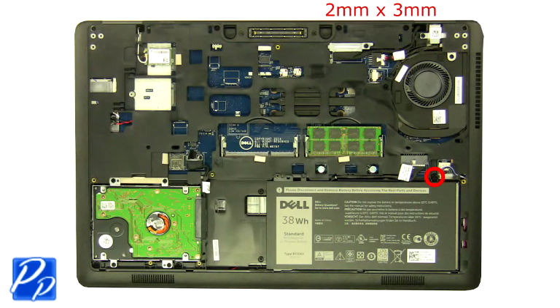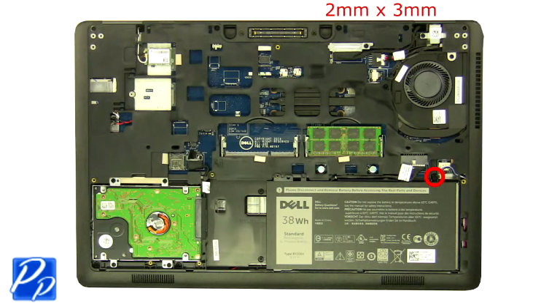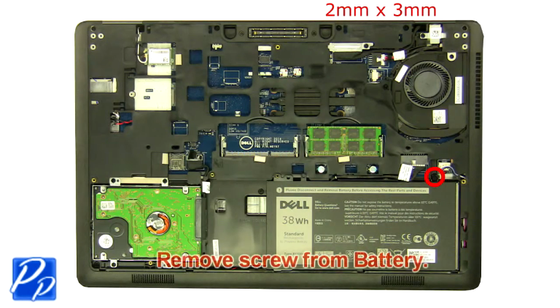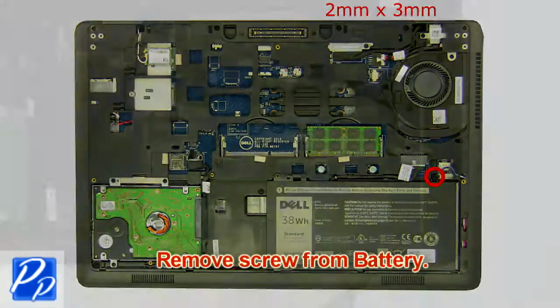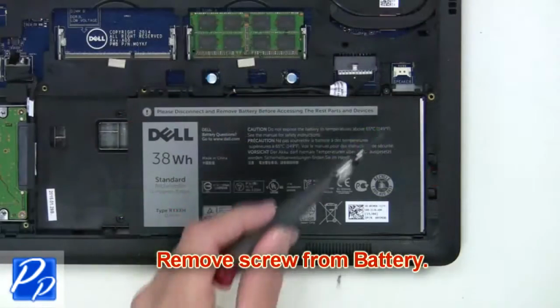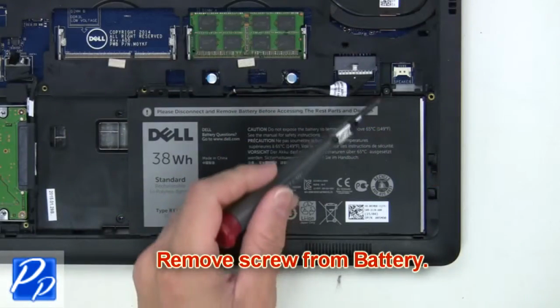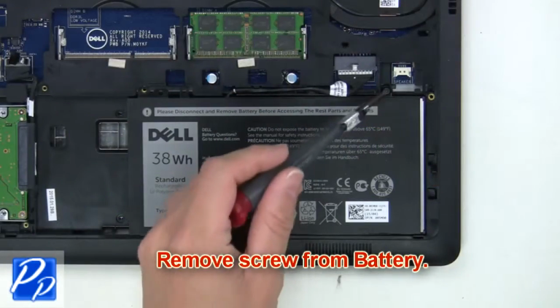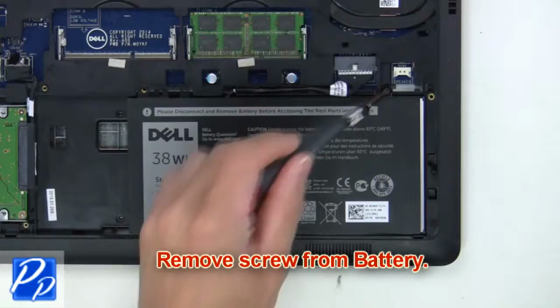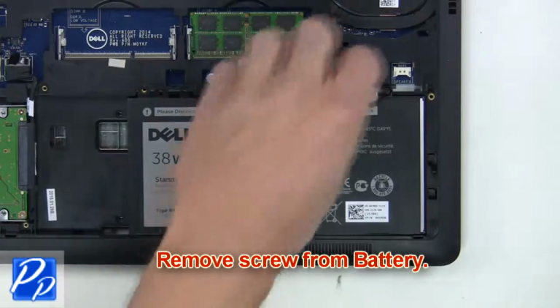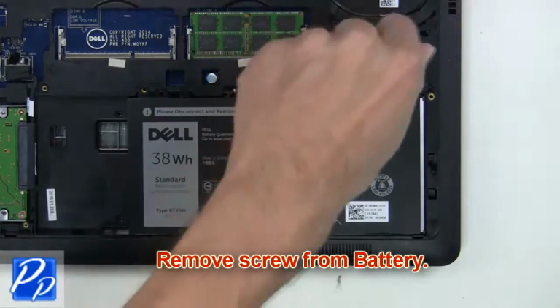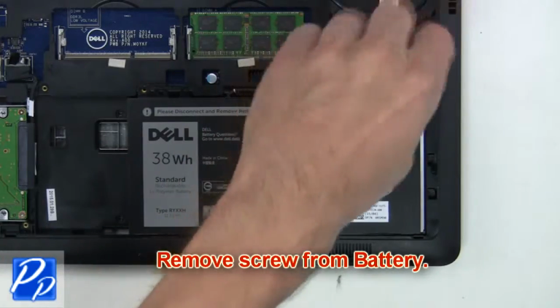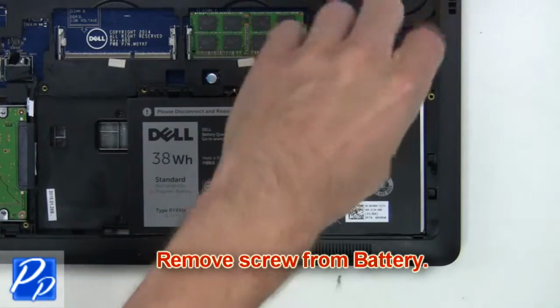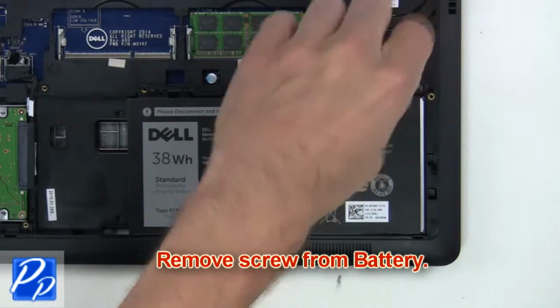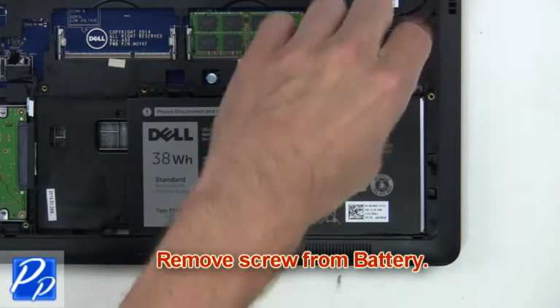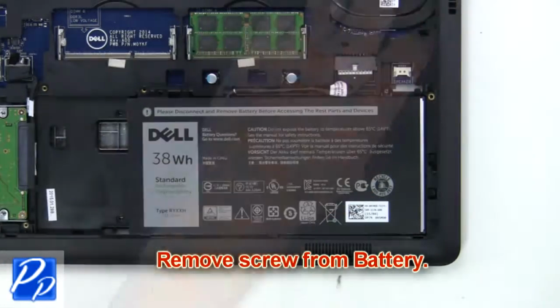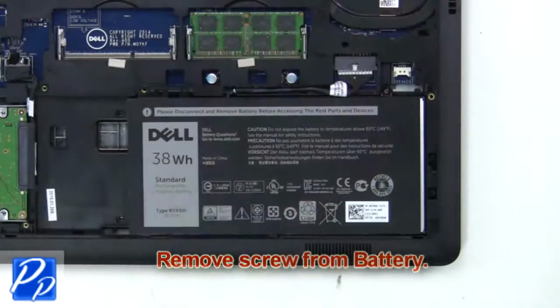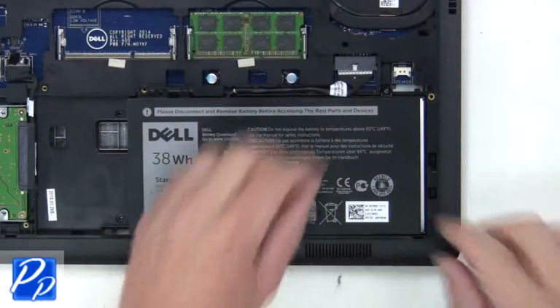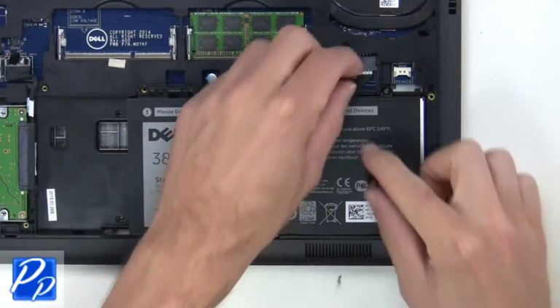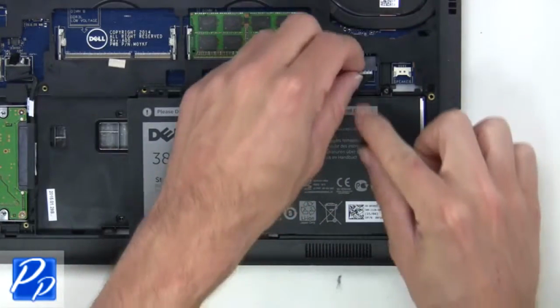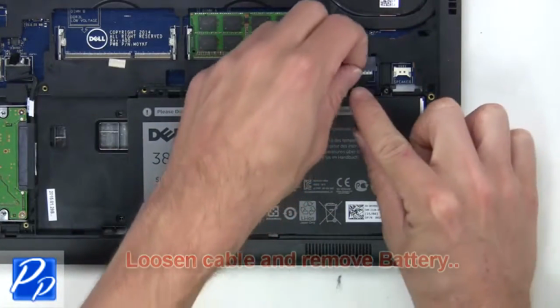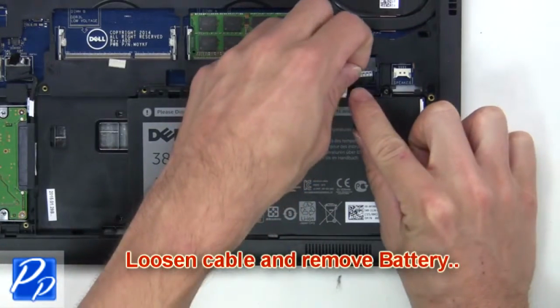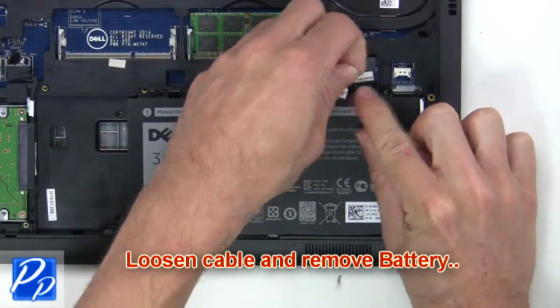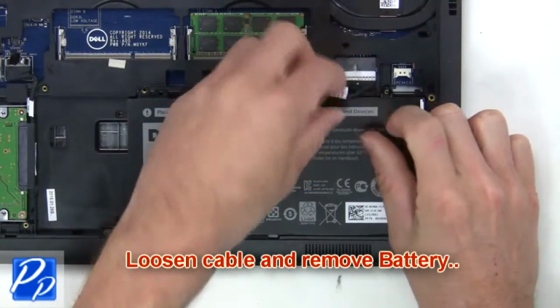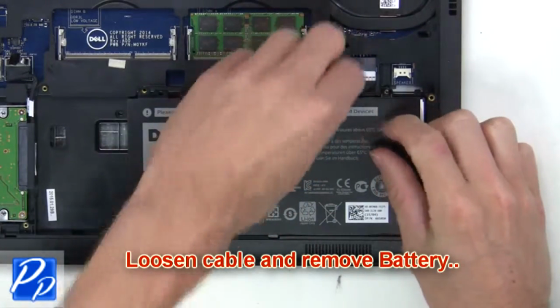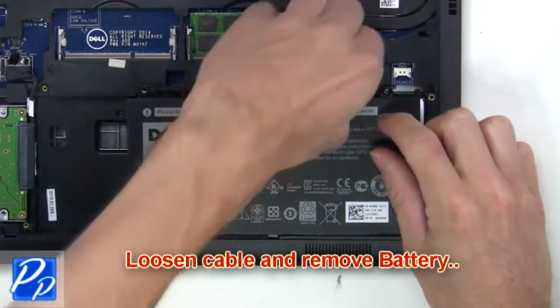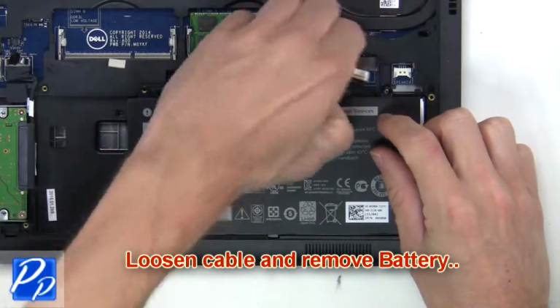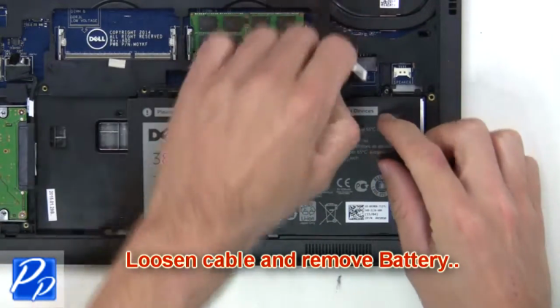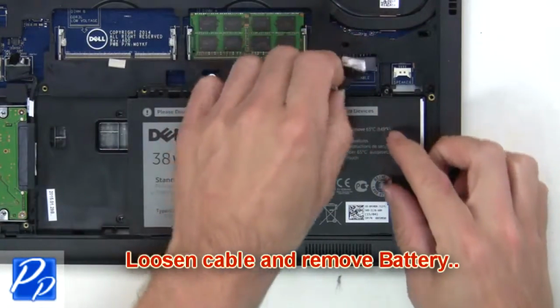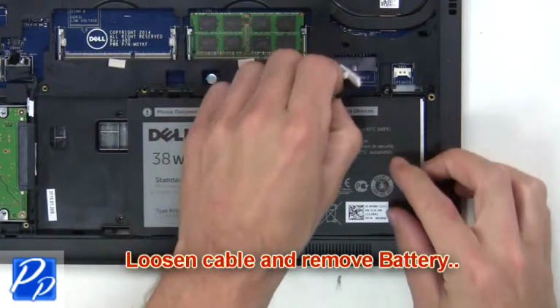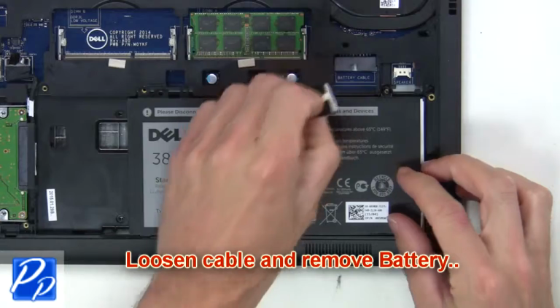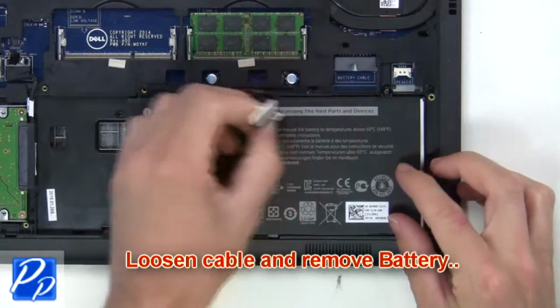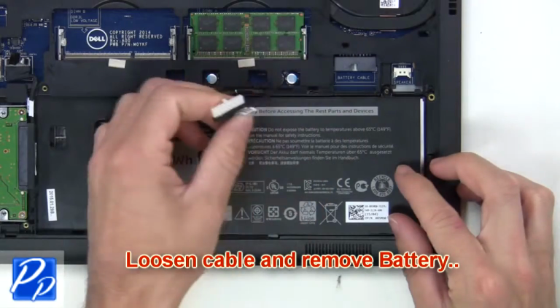Now you're going to remove the screw from the battery. Loosen the cable and then lift the battery from the bottom base.